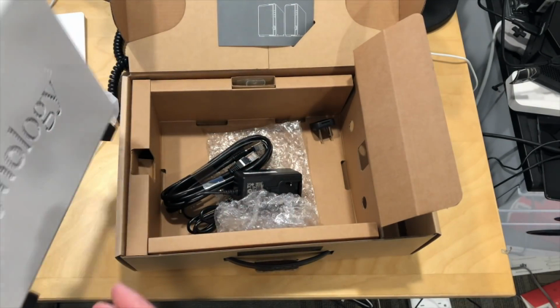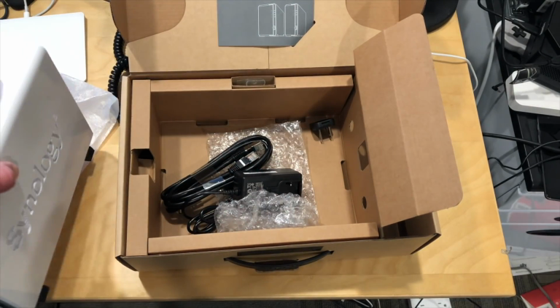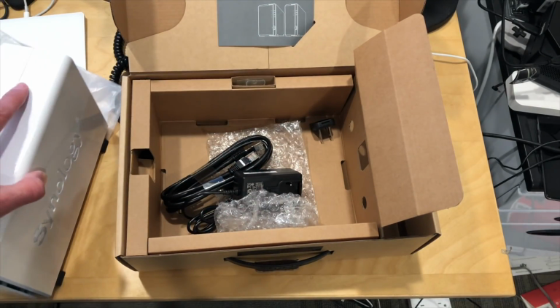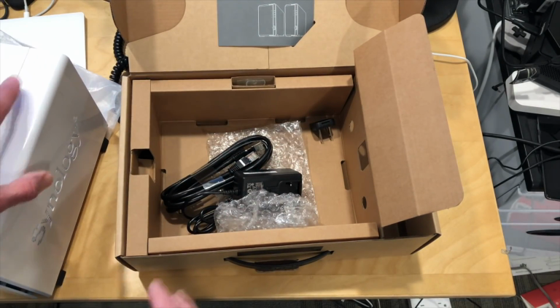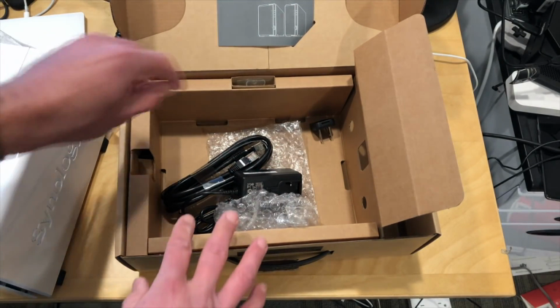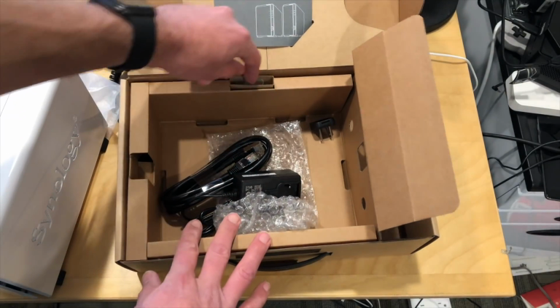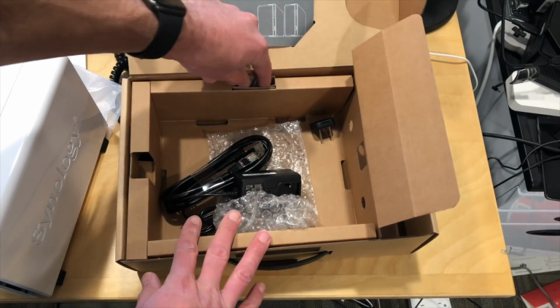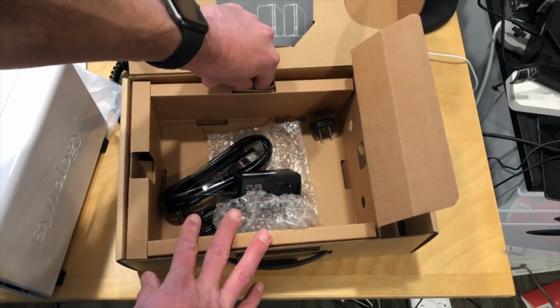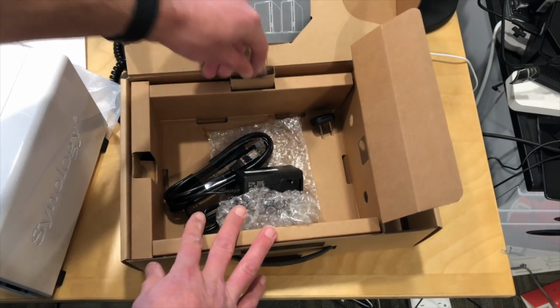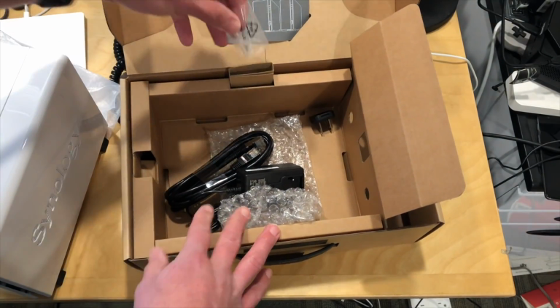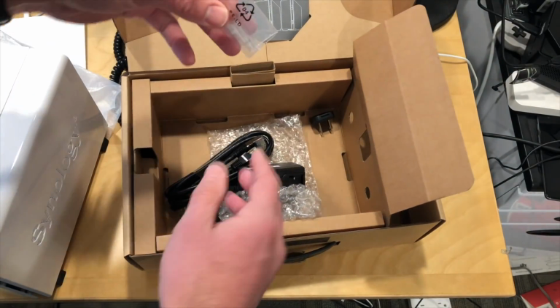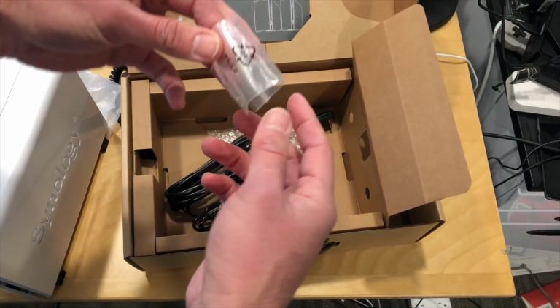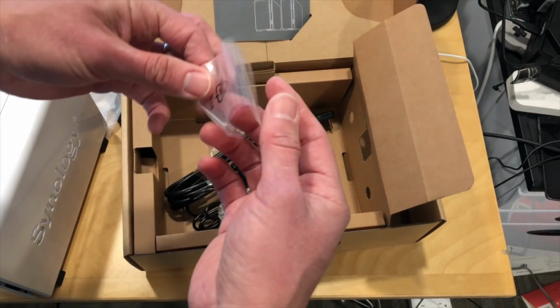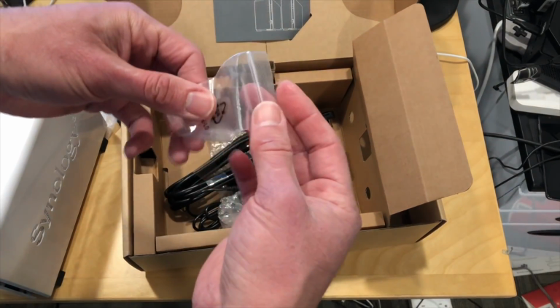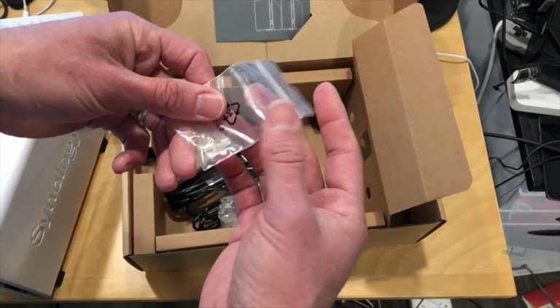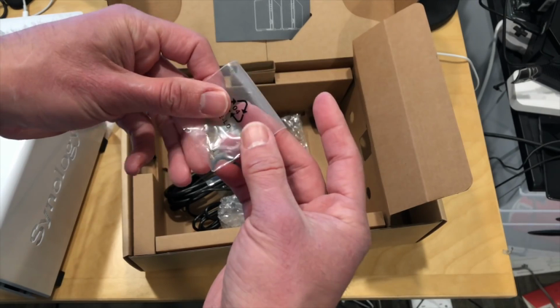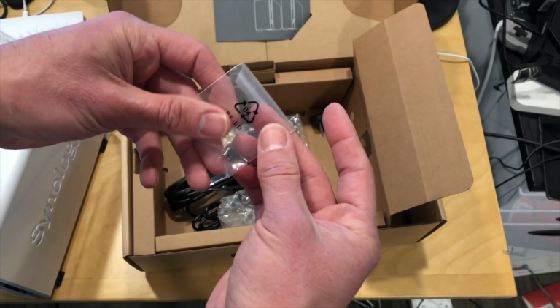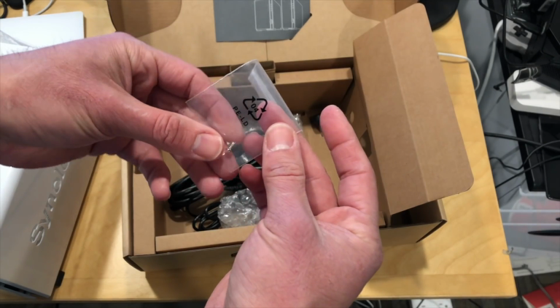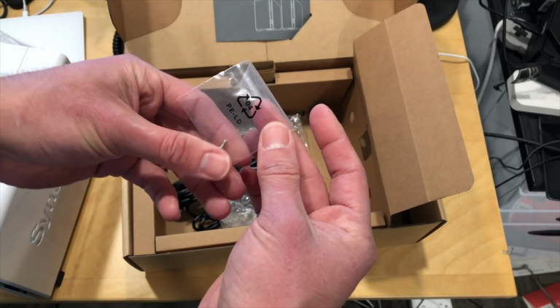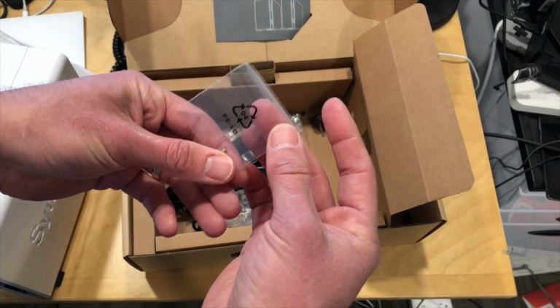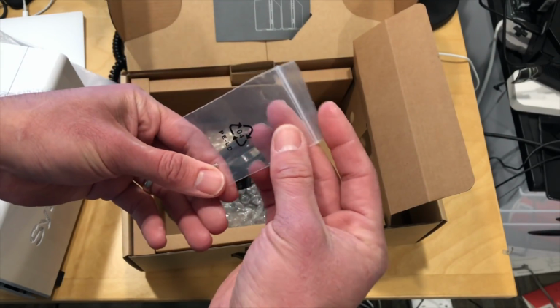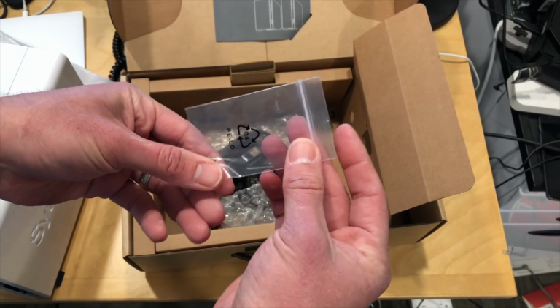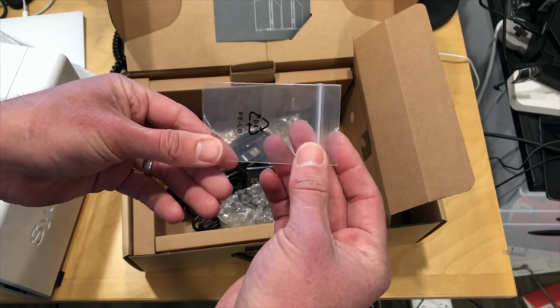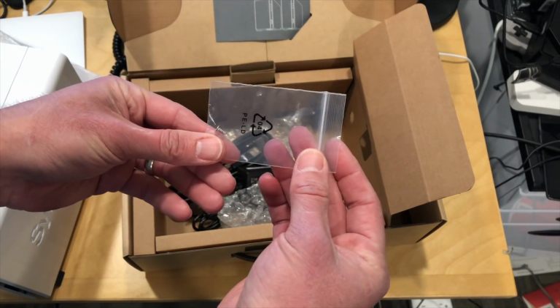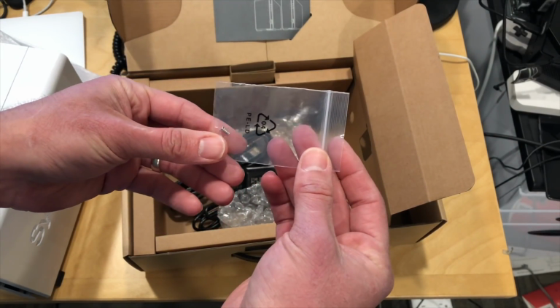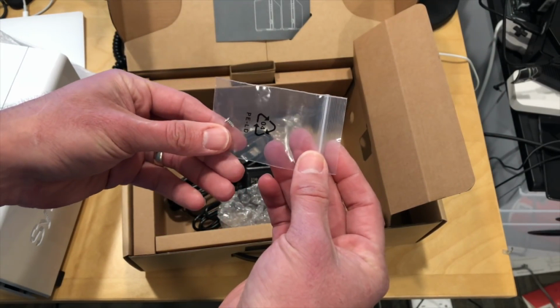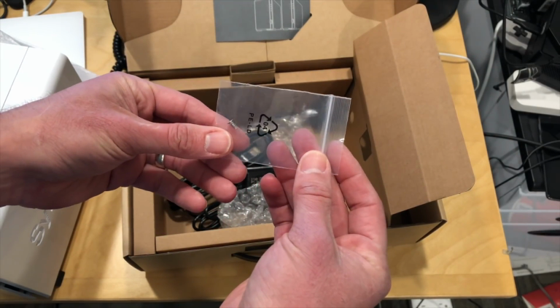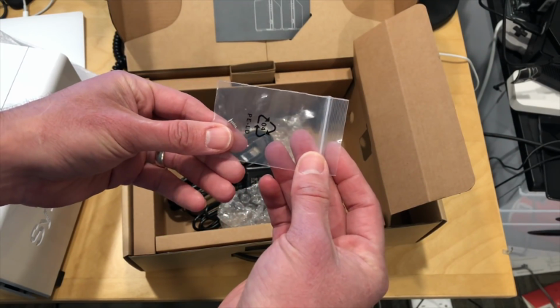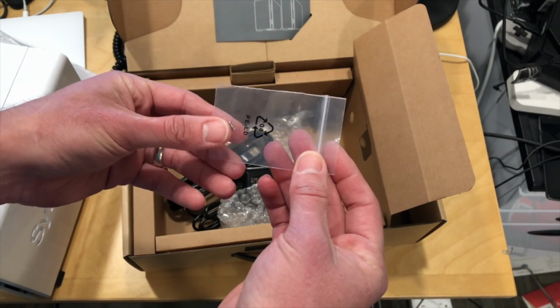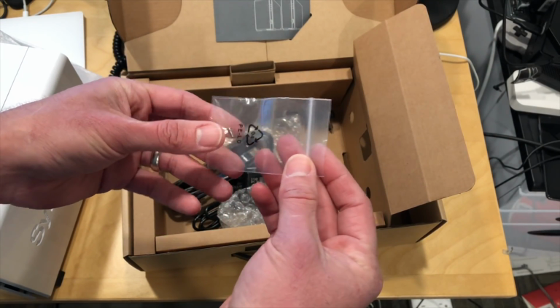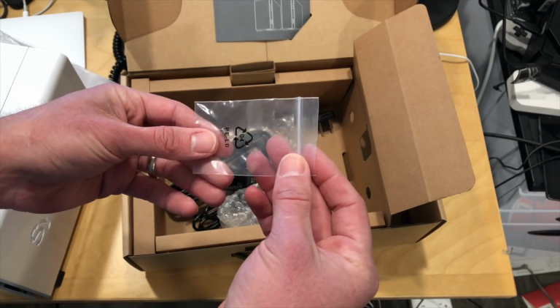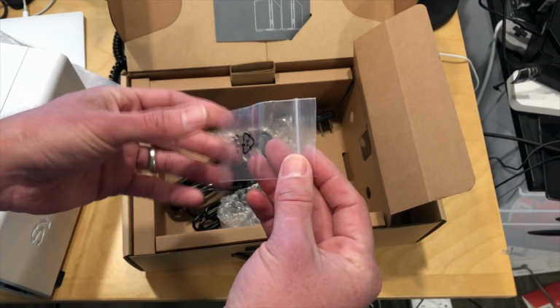Oh, there's one other thing here — let's take a look and see what is here. Looks like there are some screws to get your hard drive secured in there too.